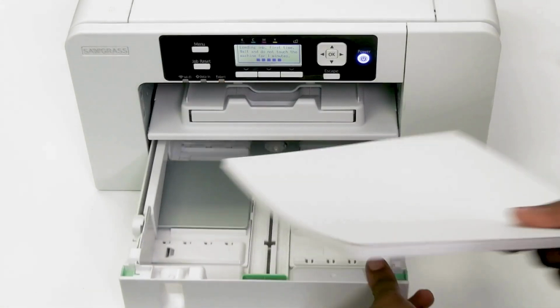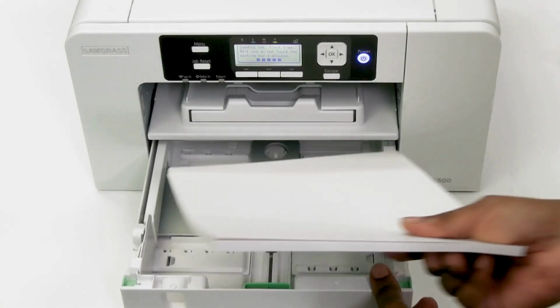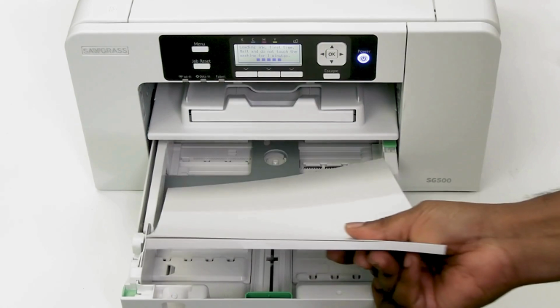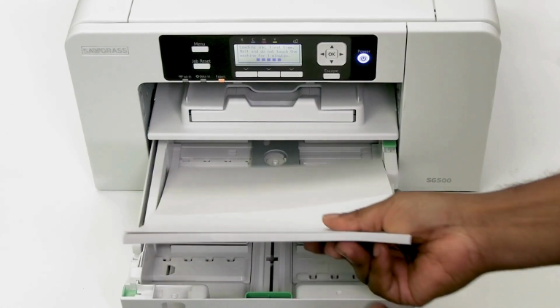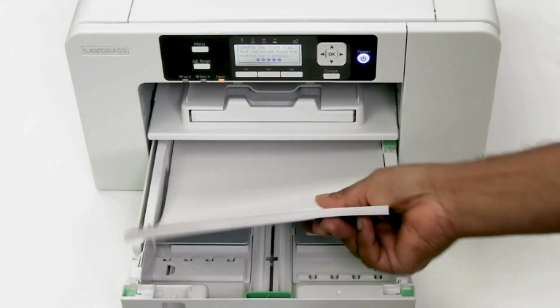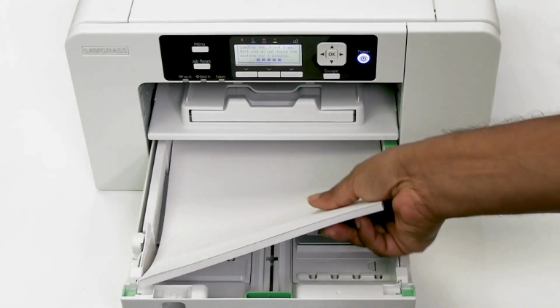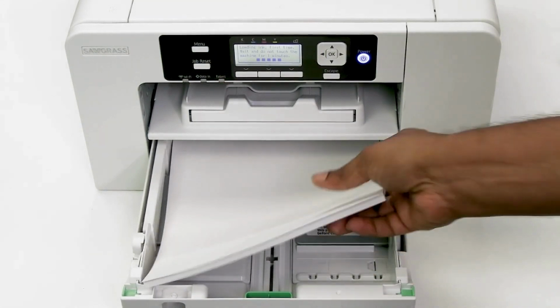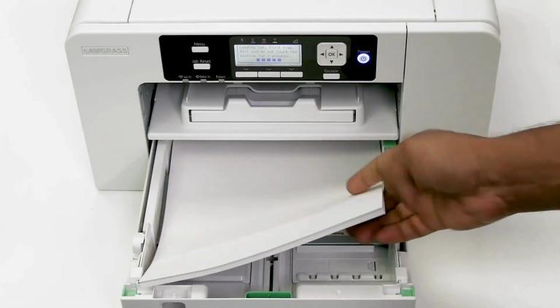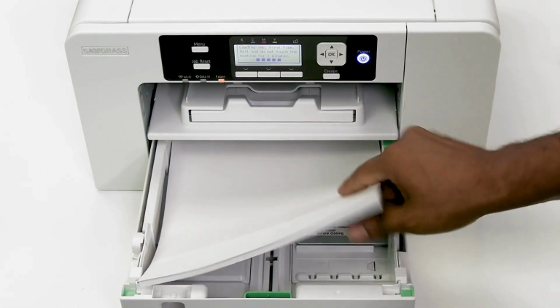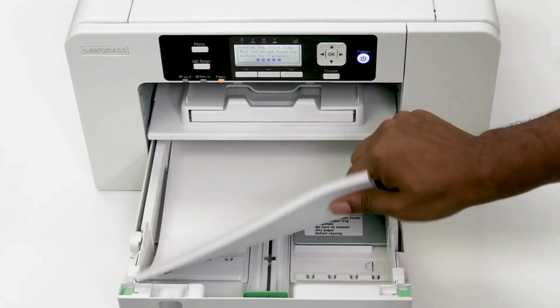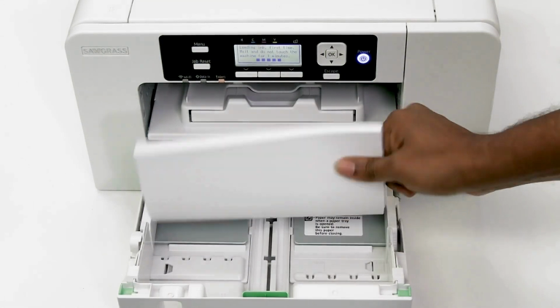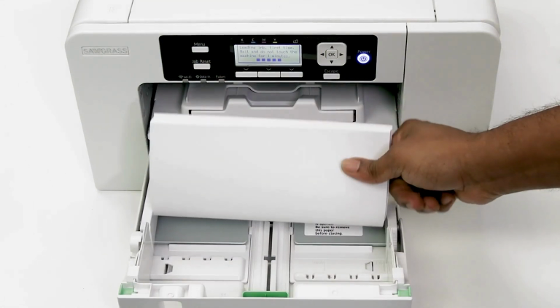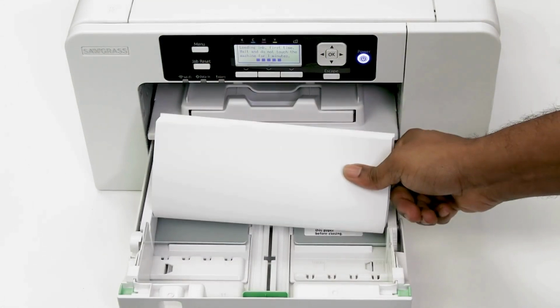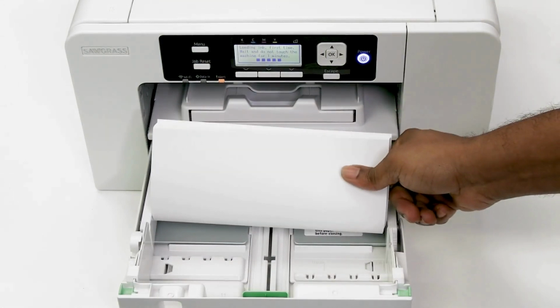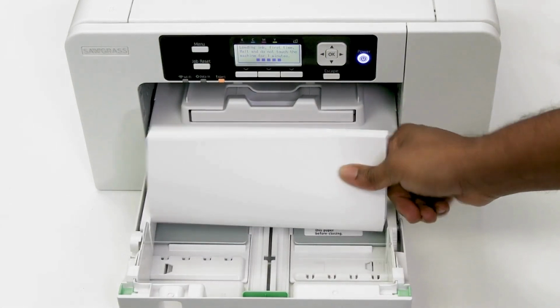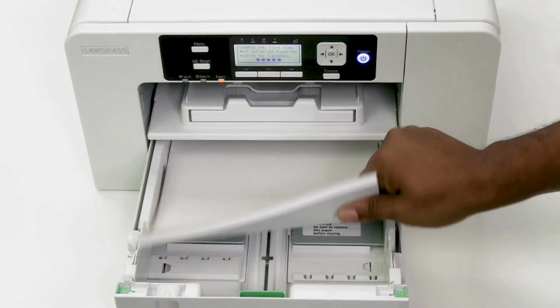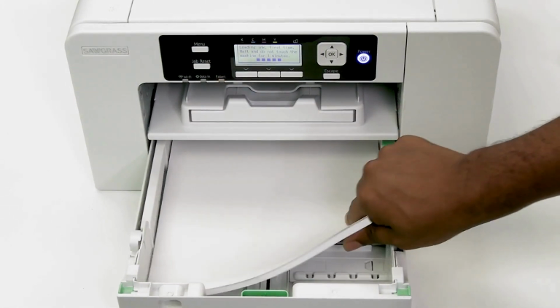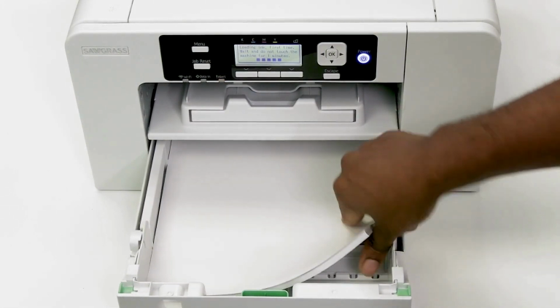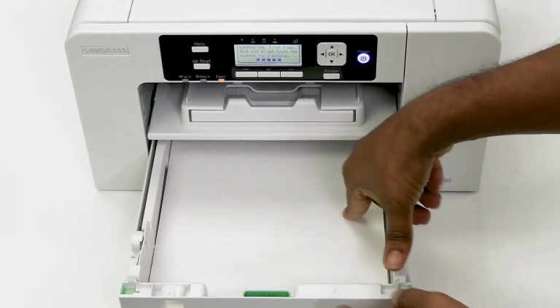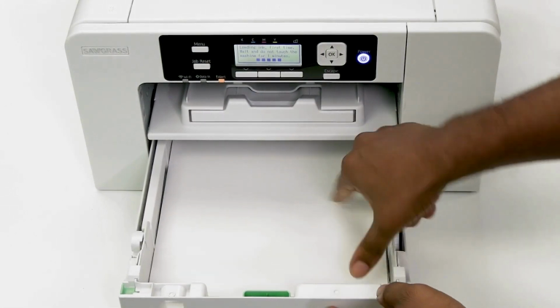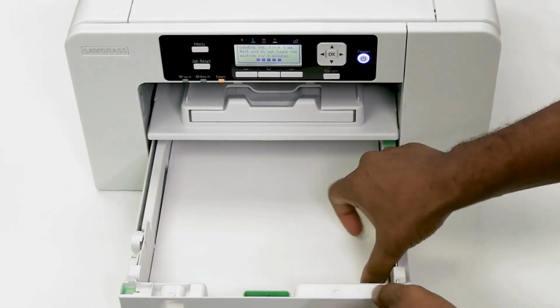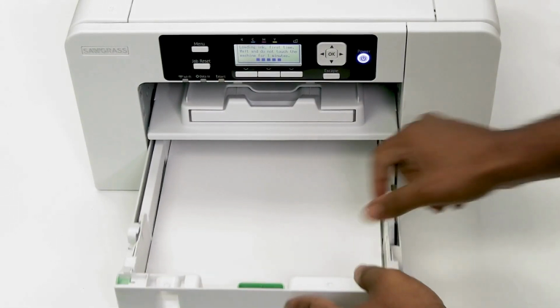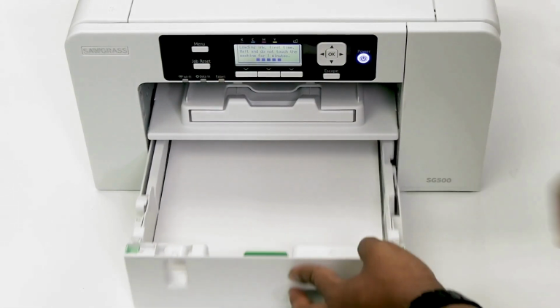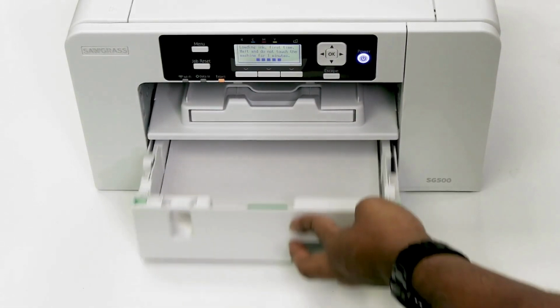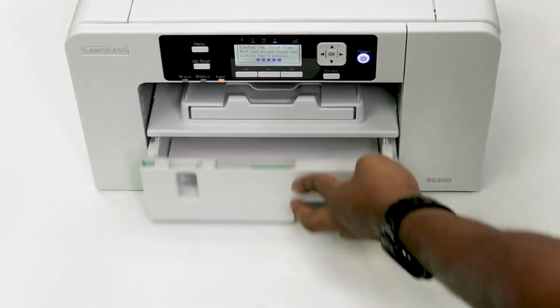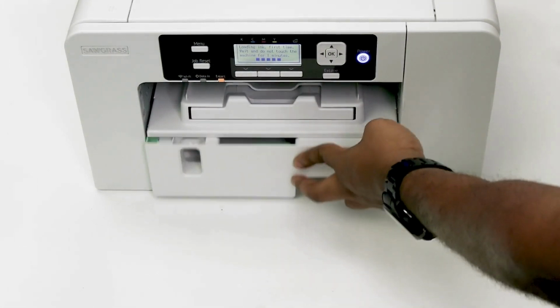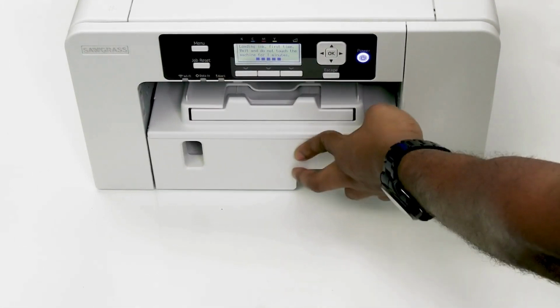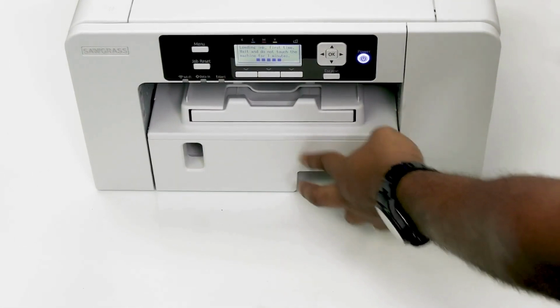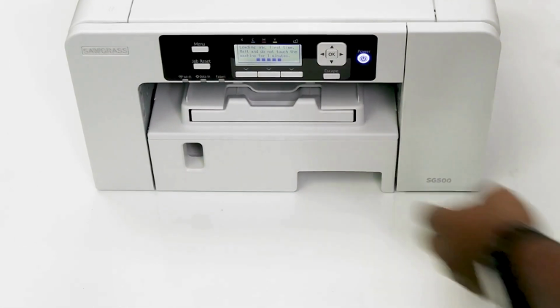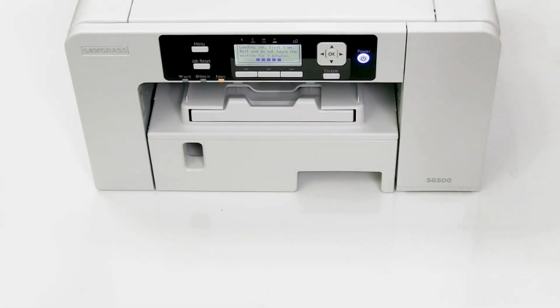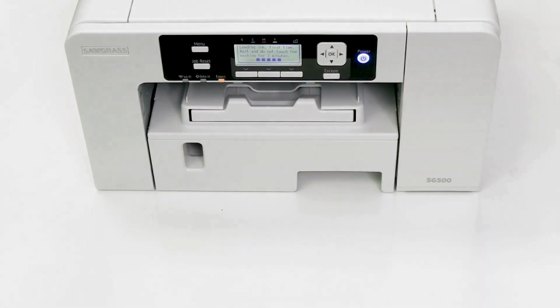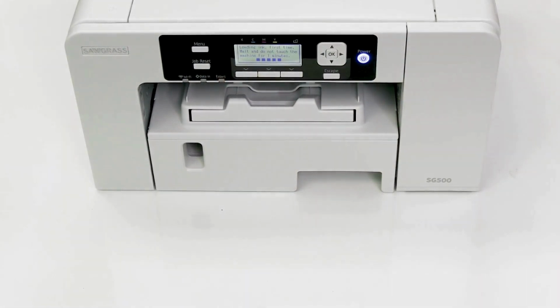While you wait, load your heat transfer paper into your print tray, sunny side down.